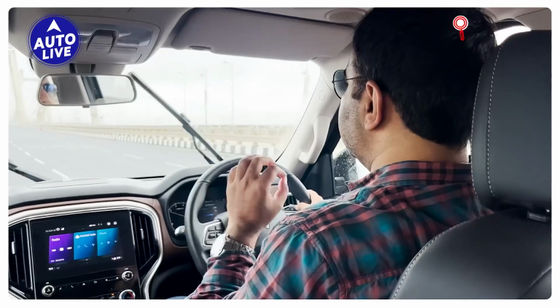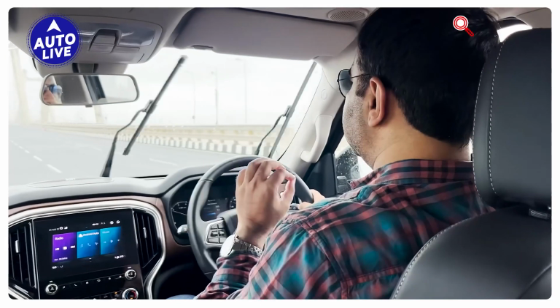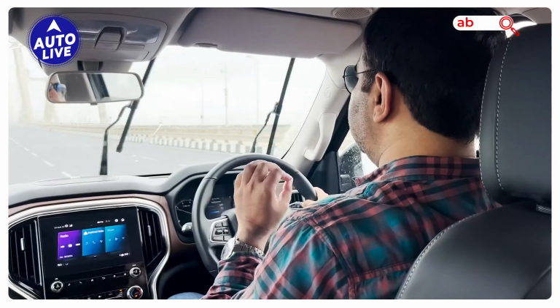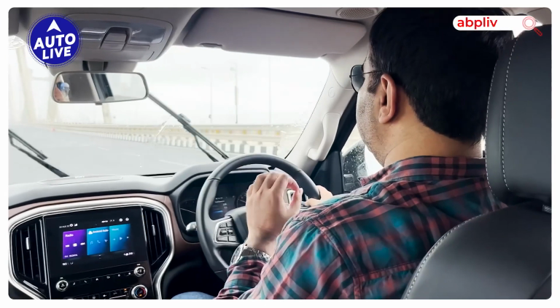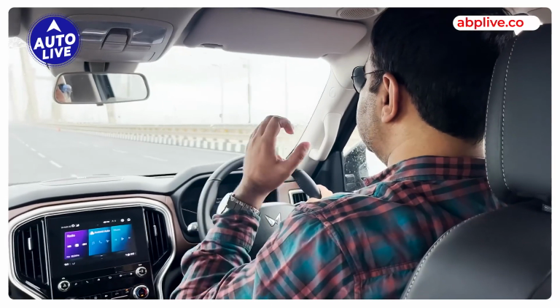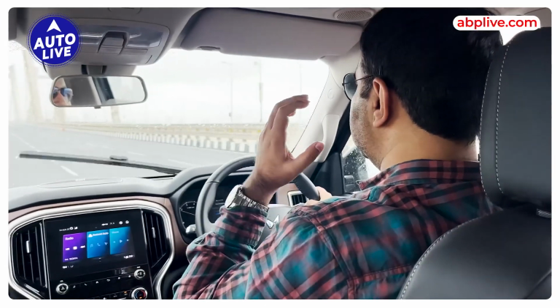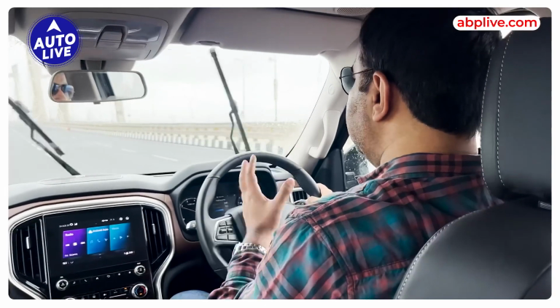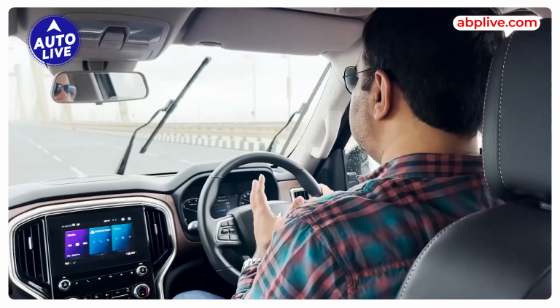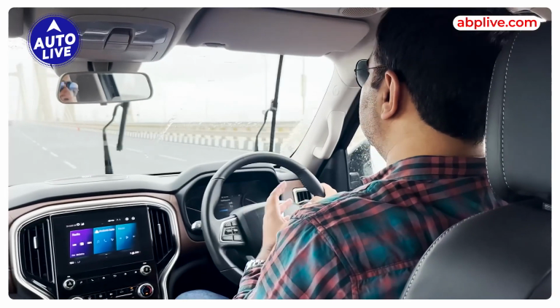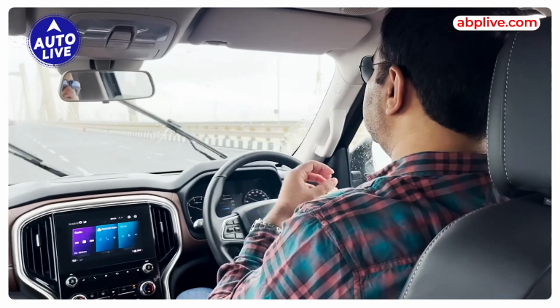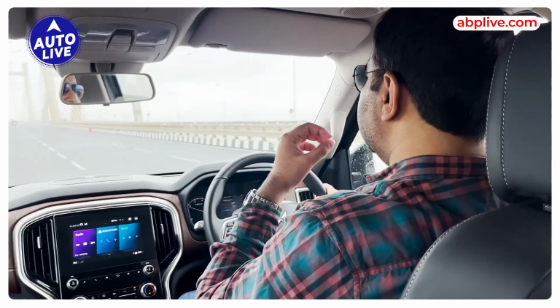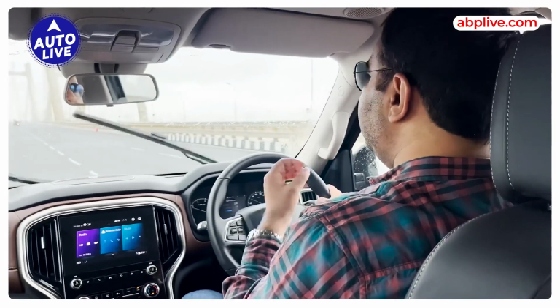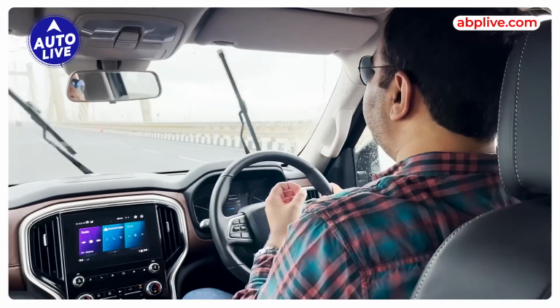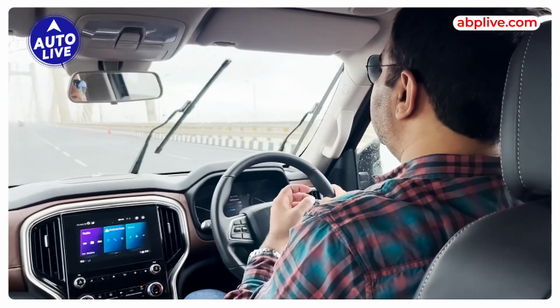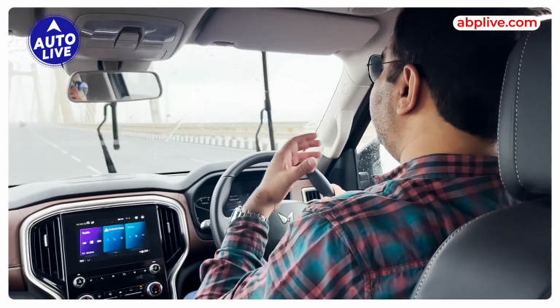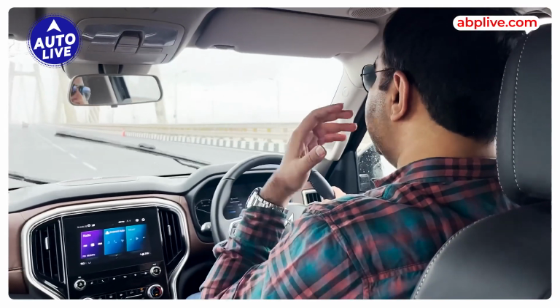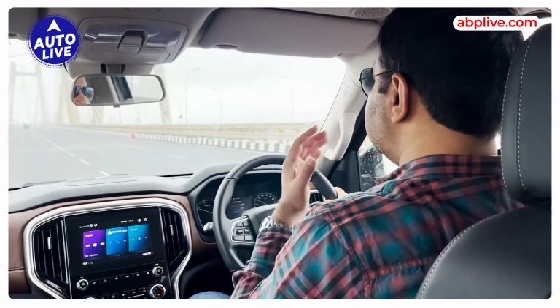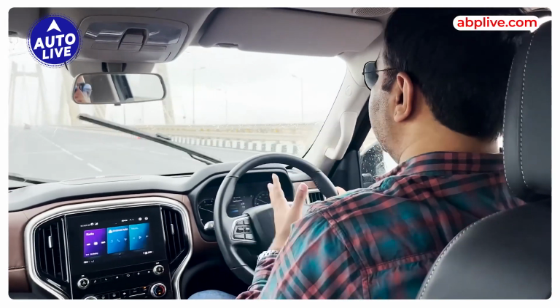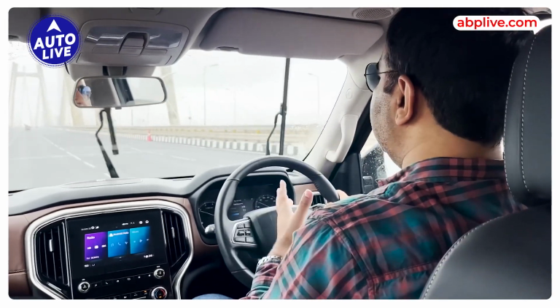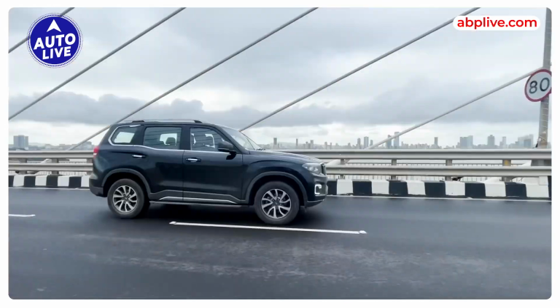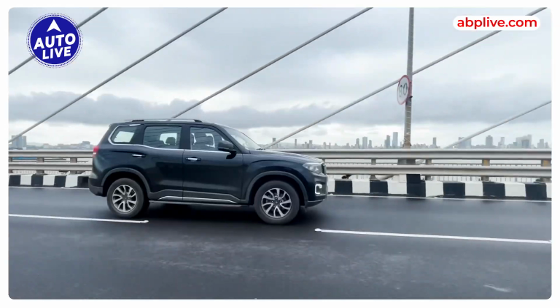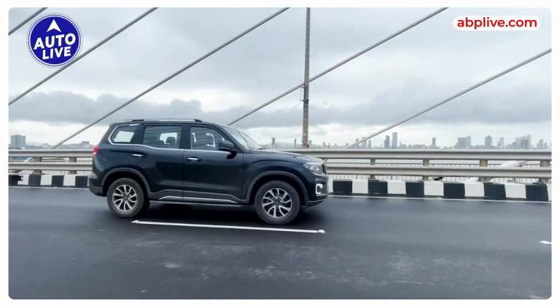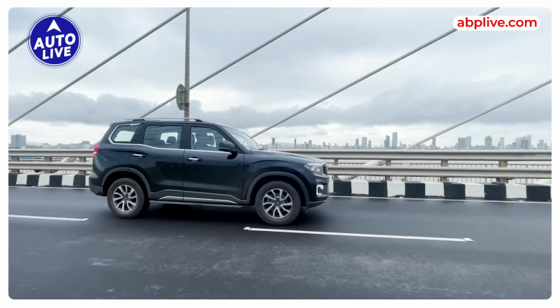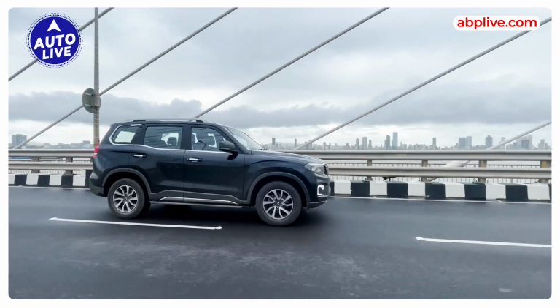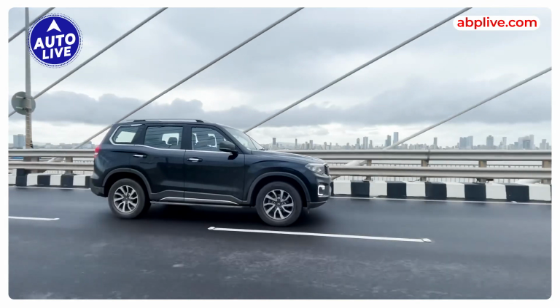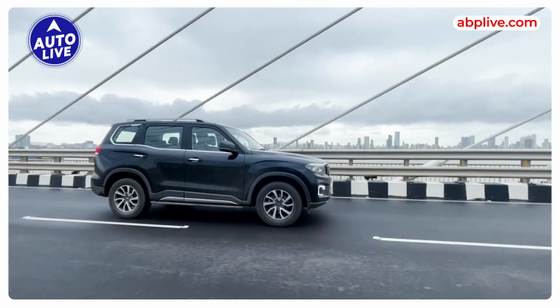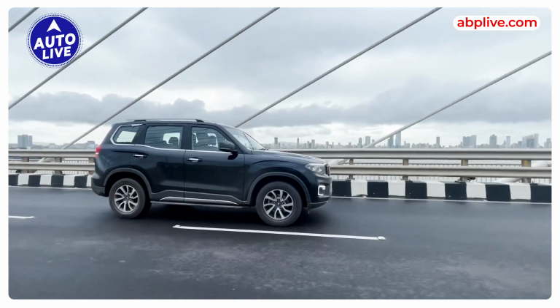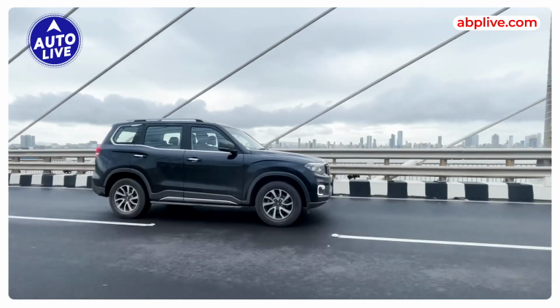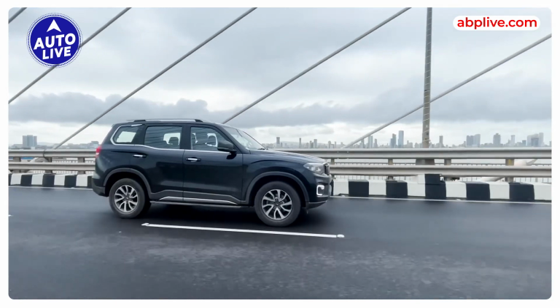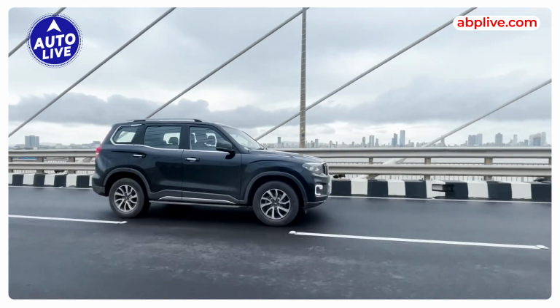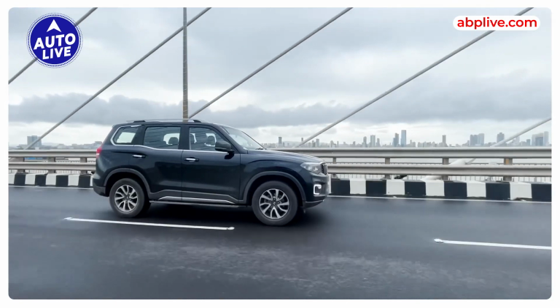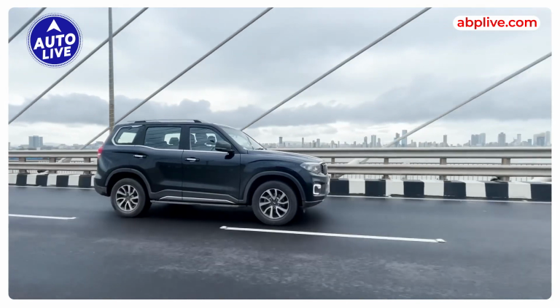It is really smooth, really fun to drive, and very silent. I think it is a really good engine overall.